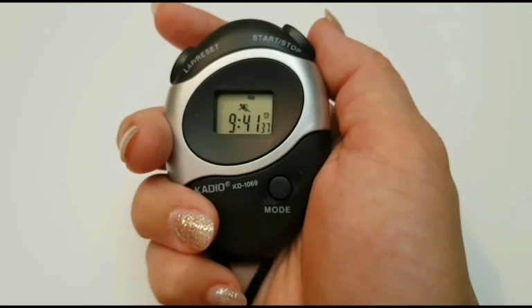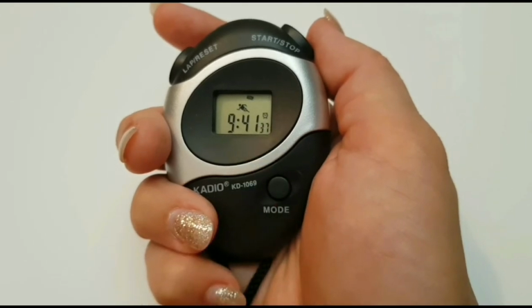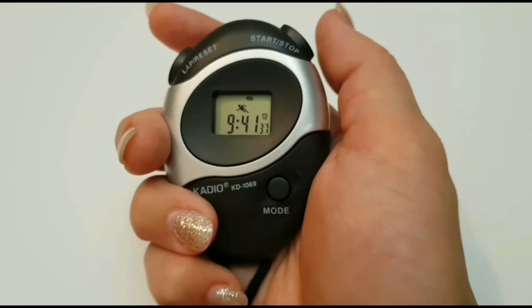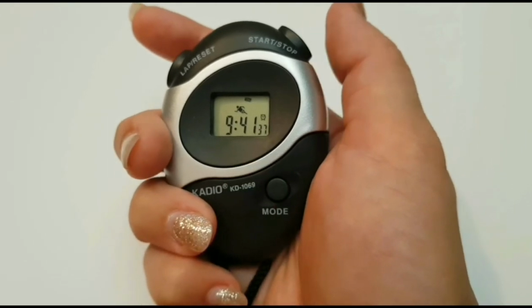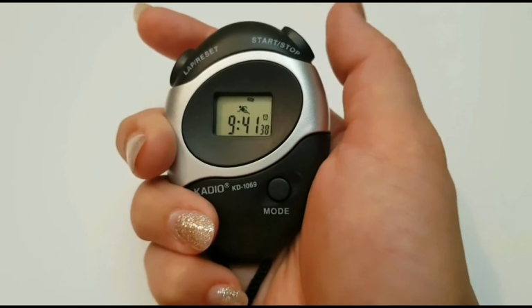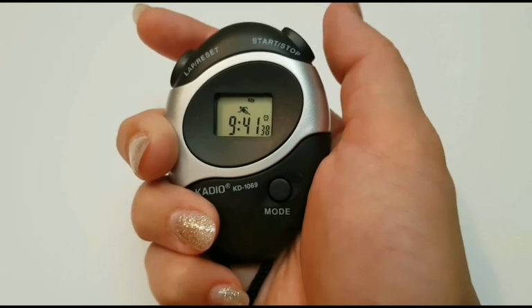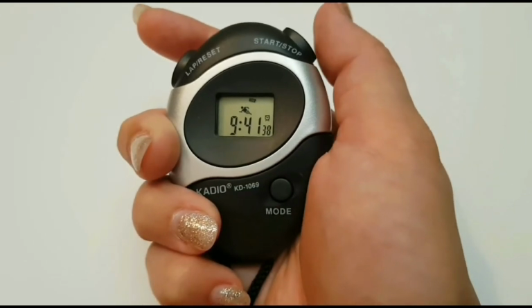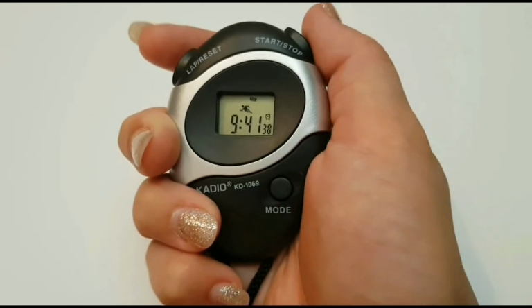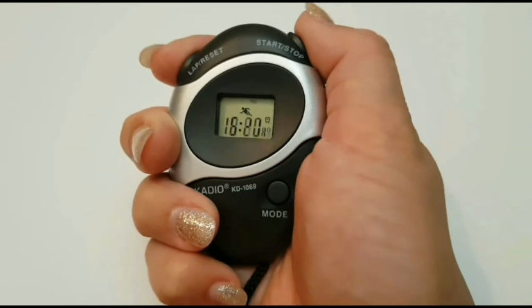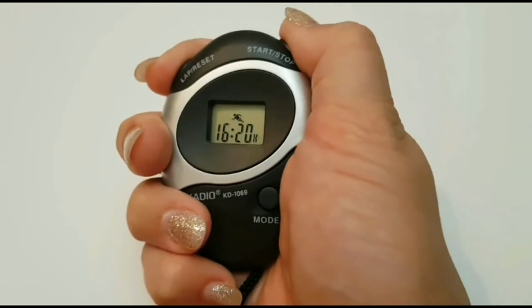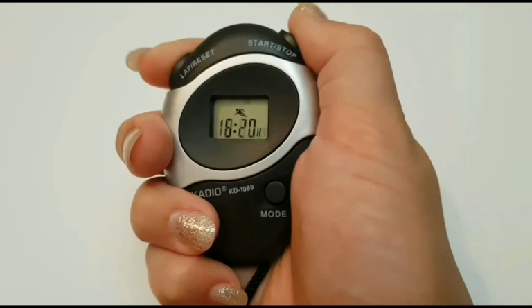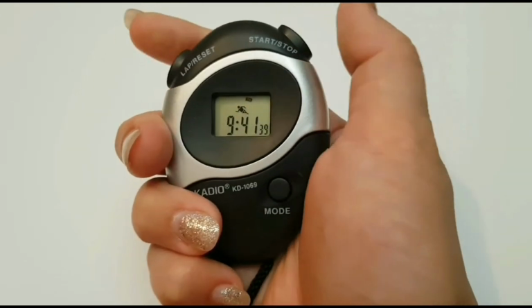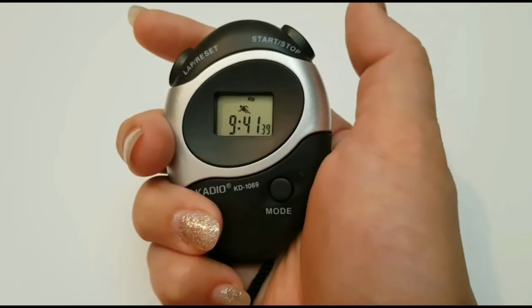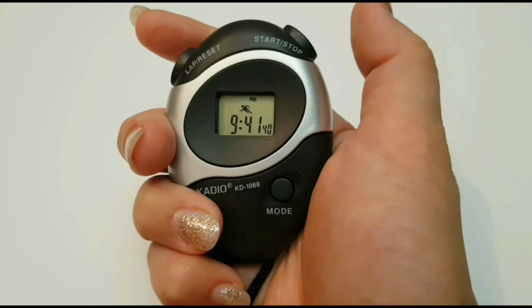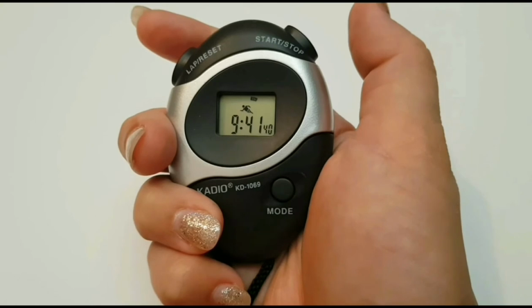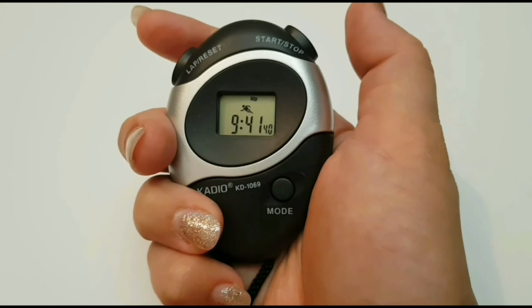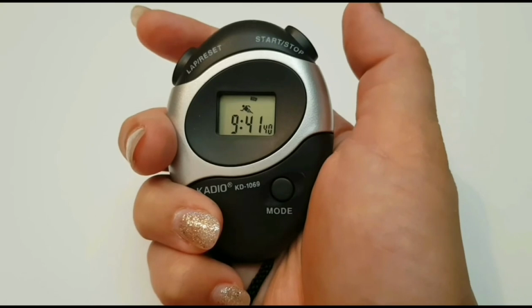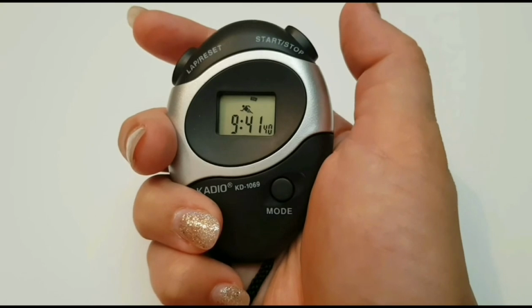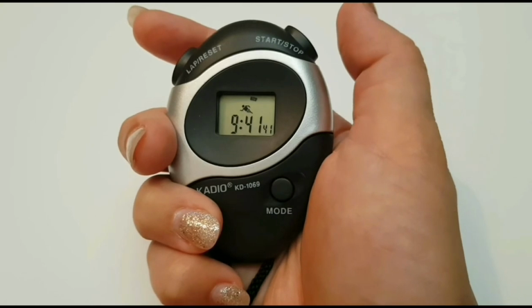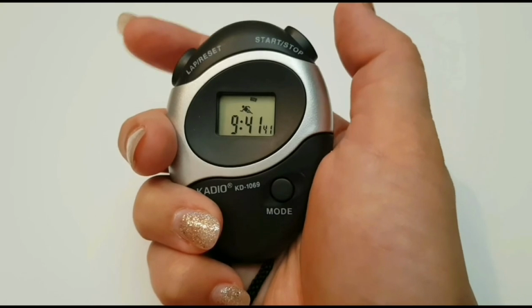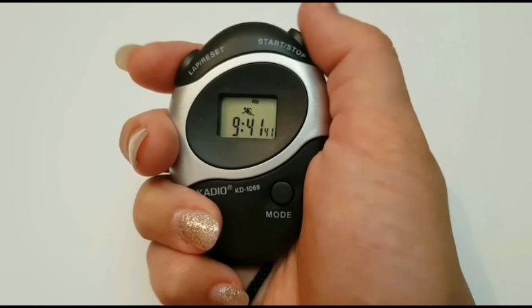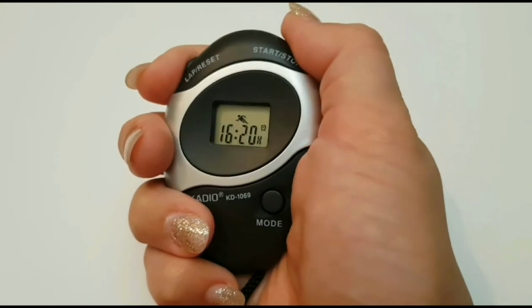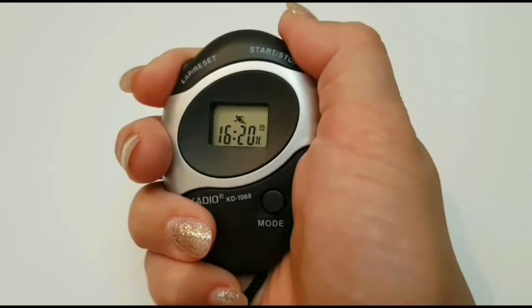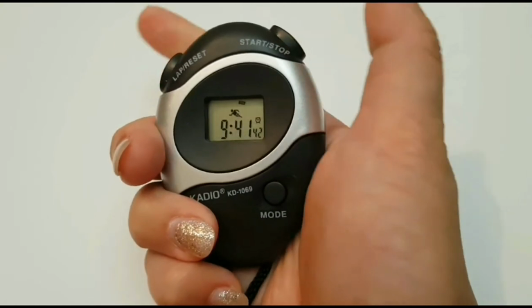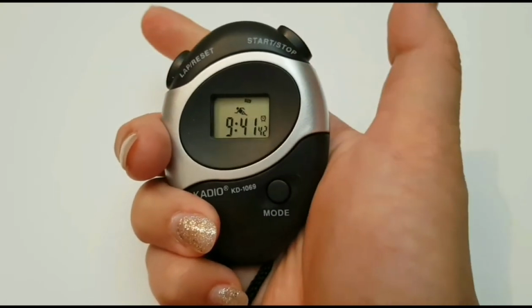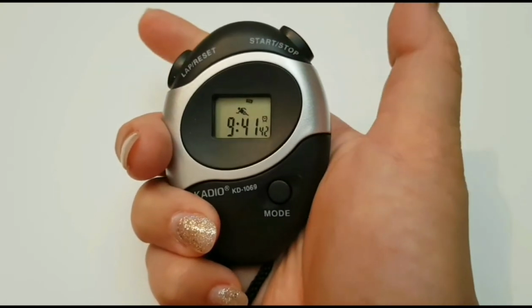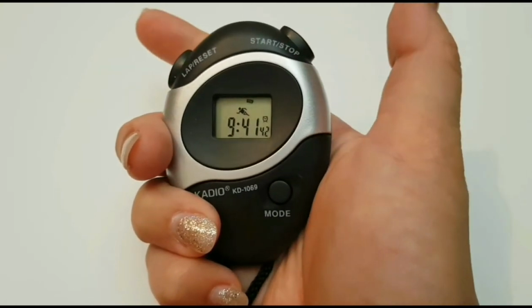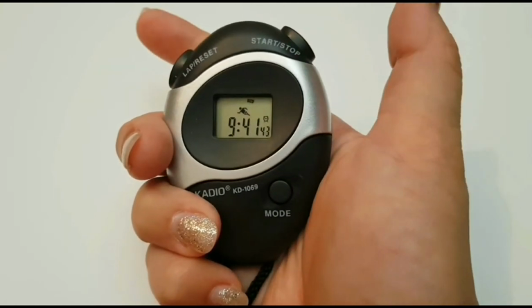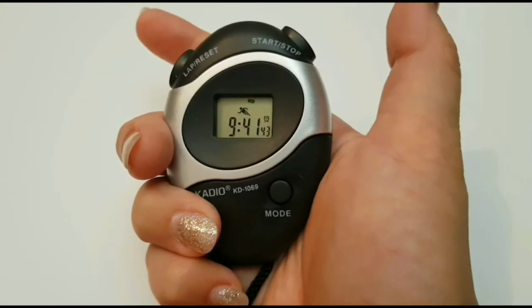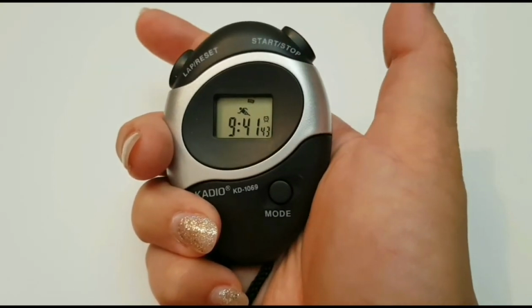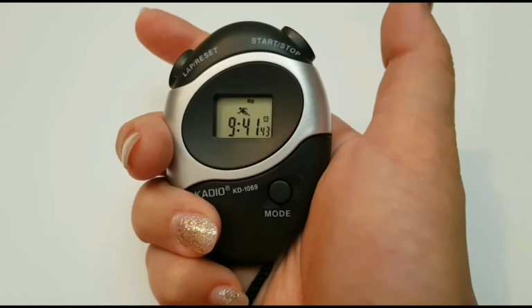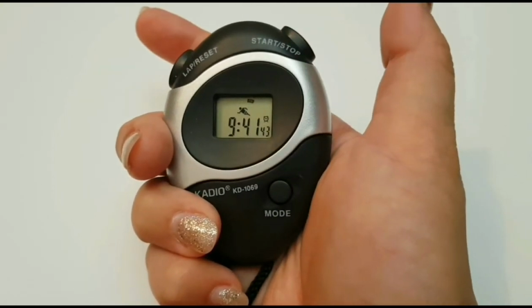To turn off the alarm, press the lap reset button and the start stop button at the same time. Do the same again to arm the alarm.